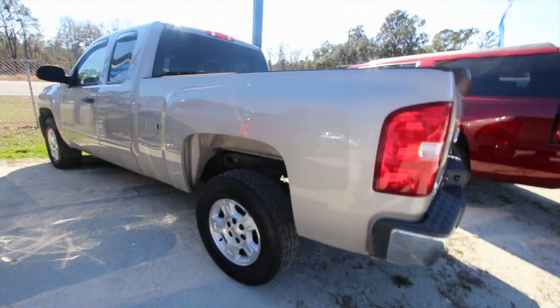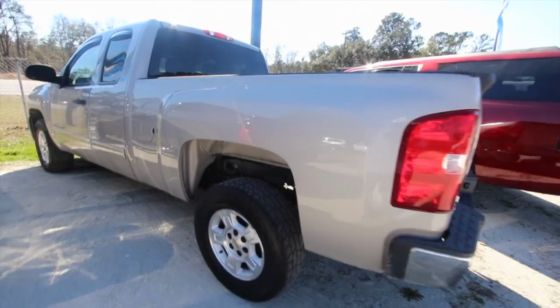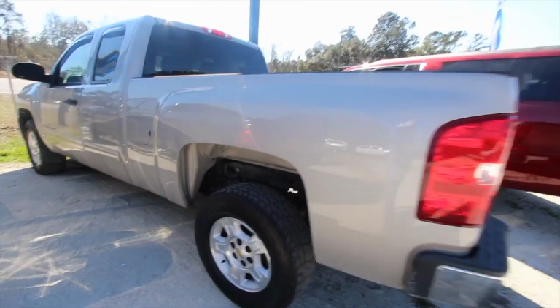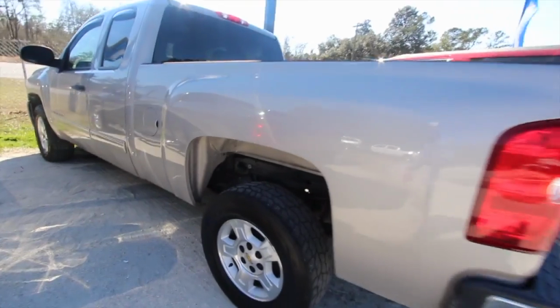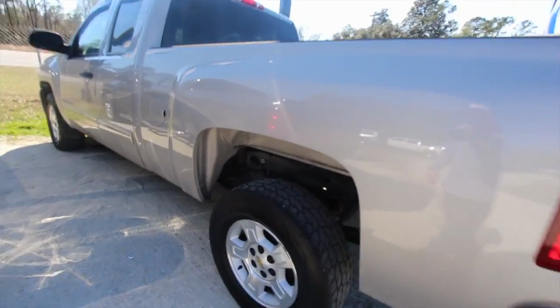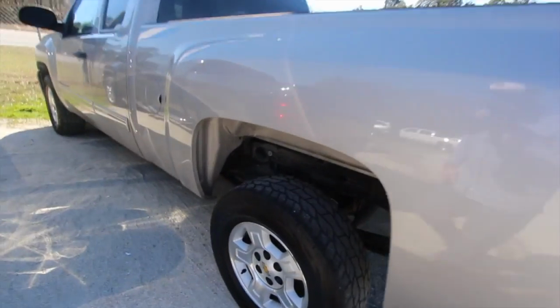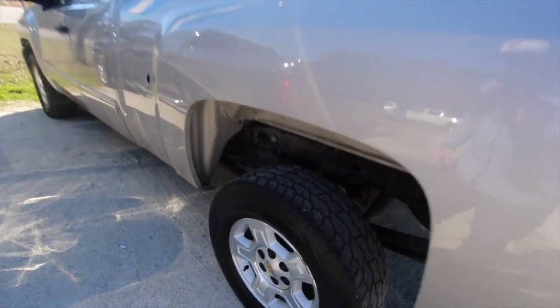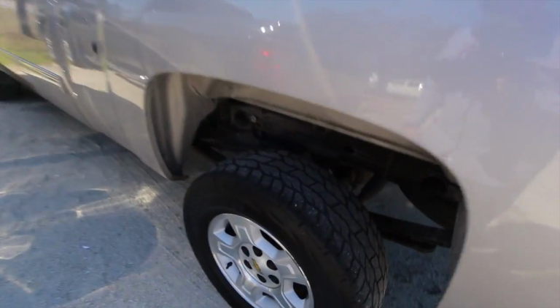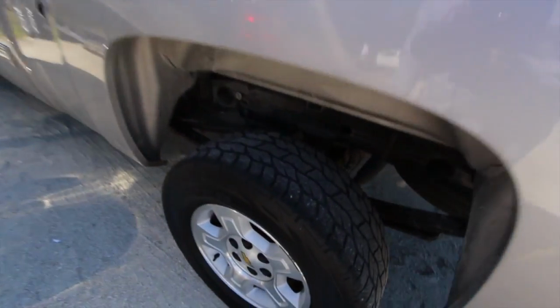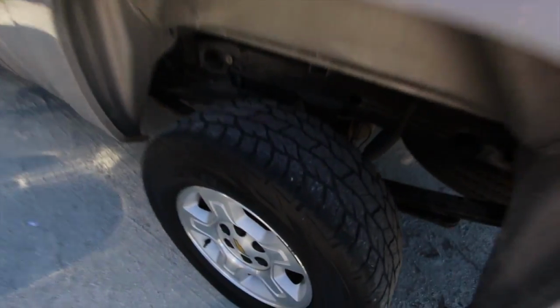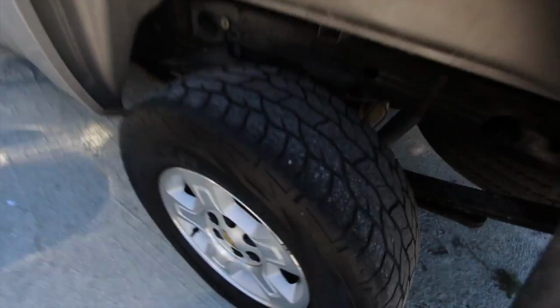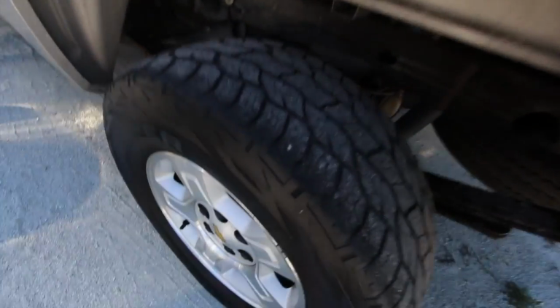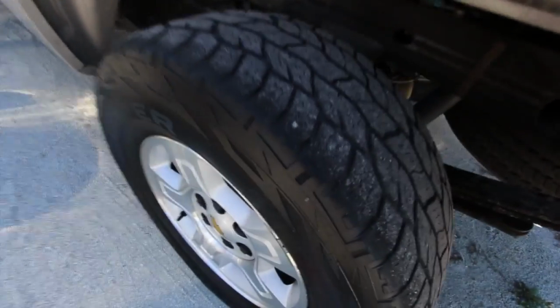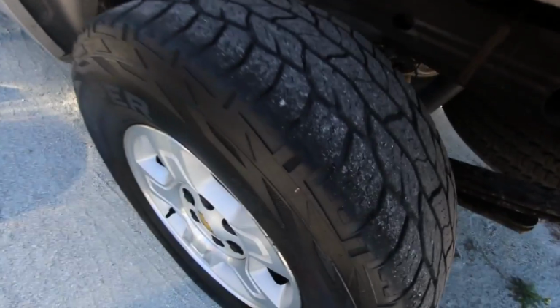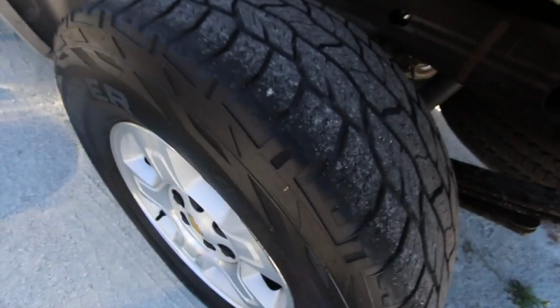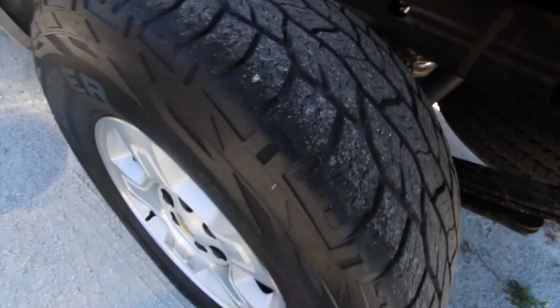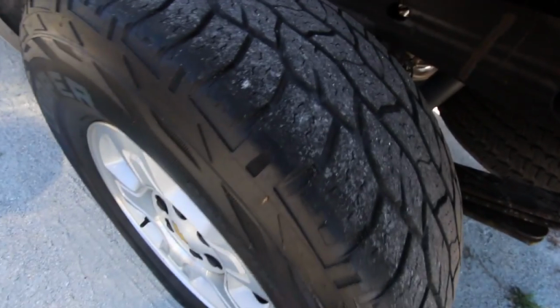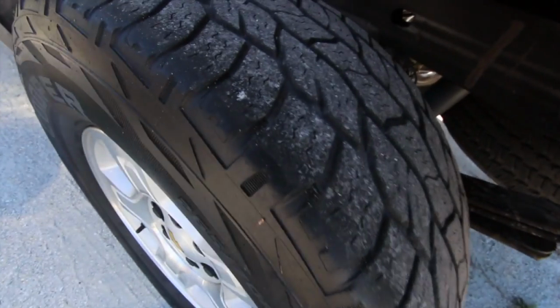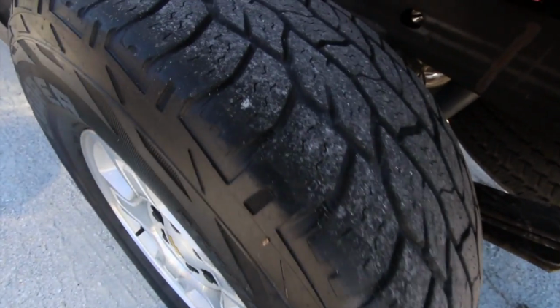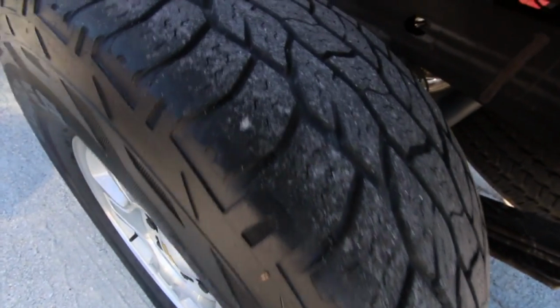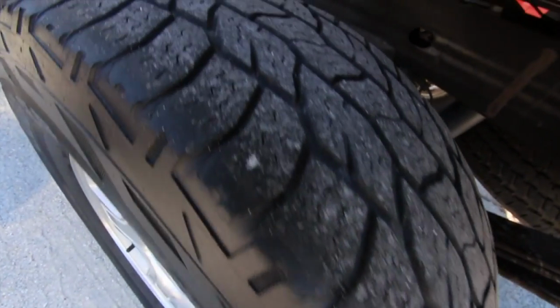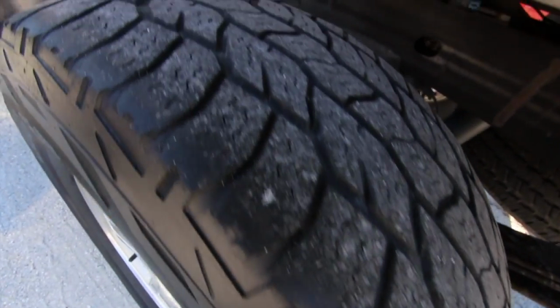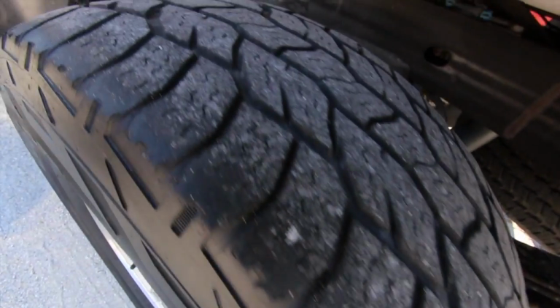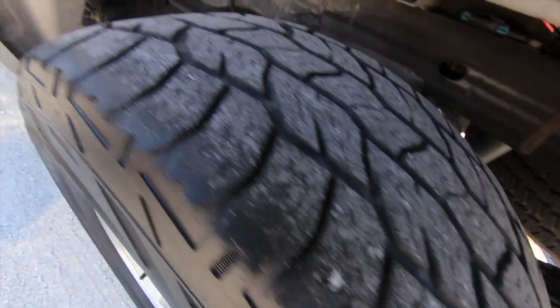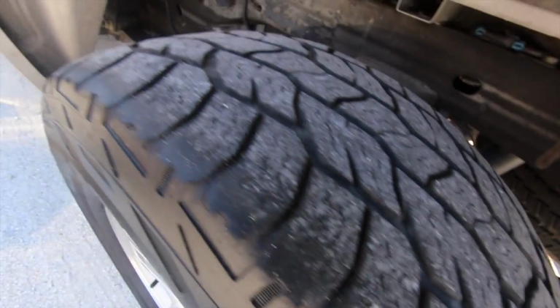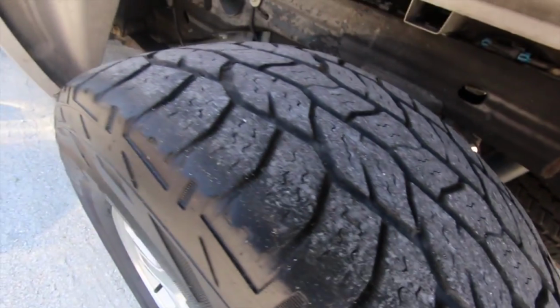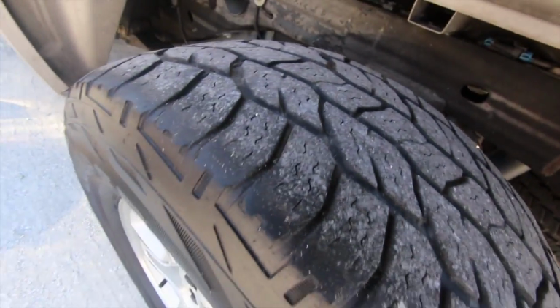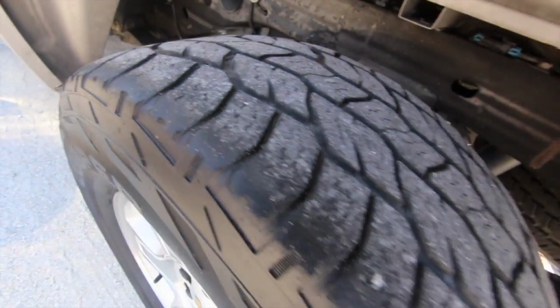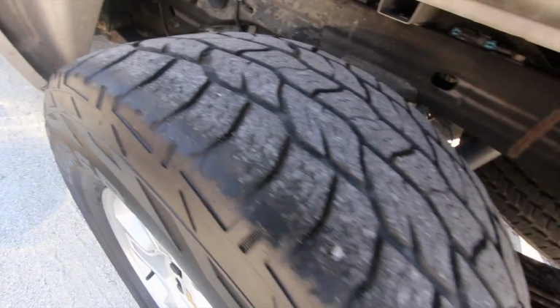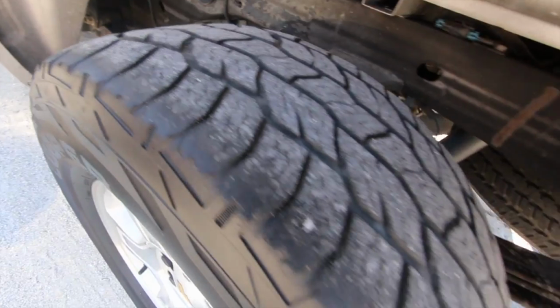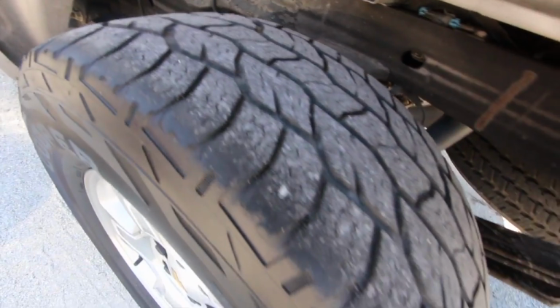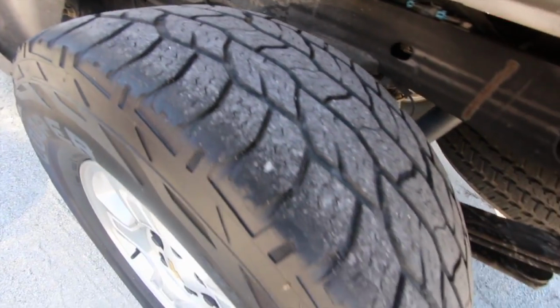Let's look at the back tires — it's always important. Tread's looking good on the back tires.